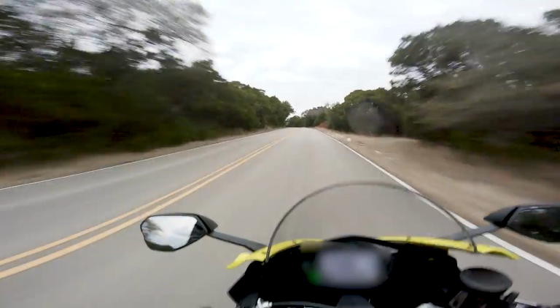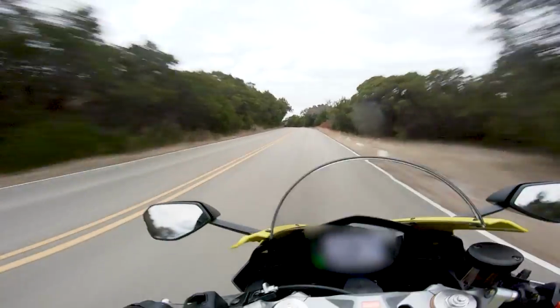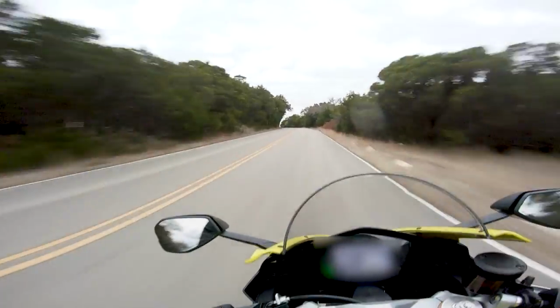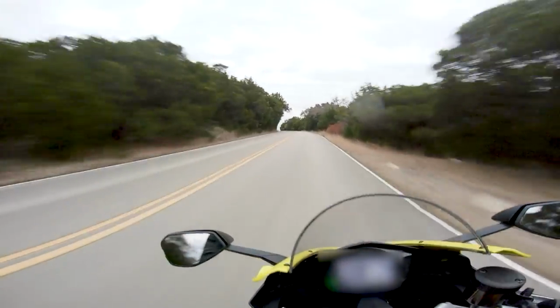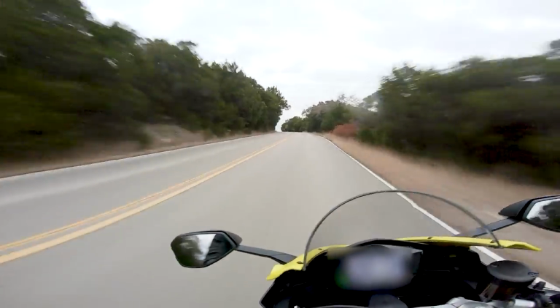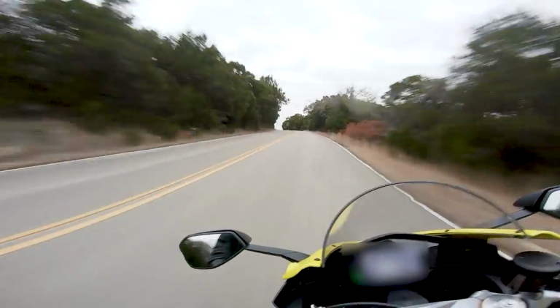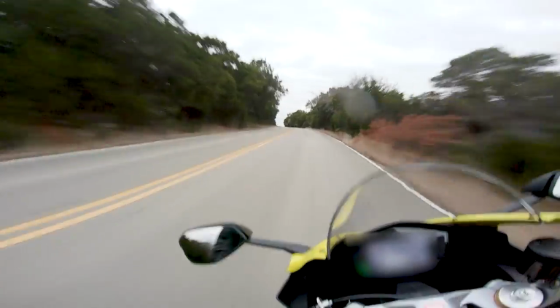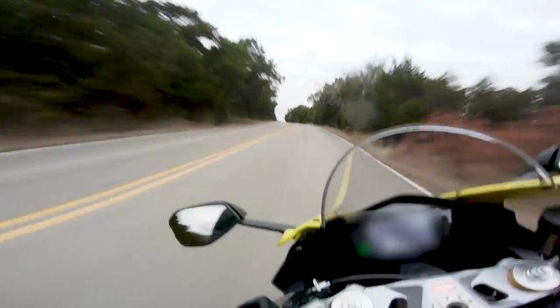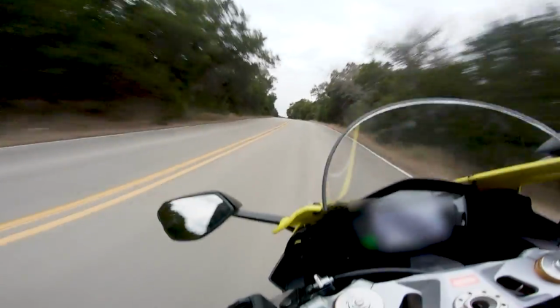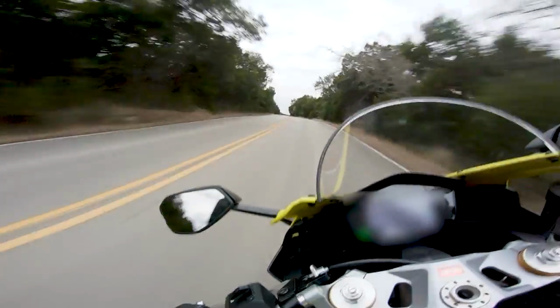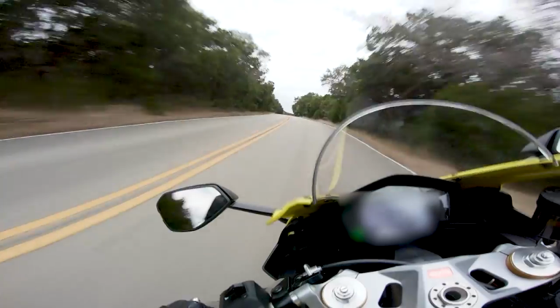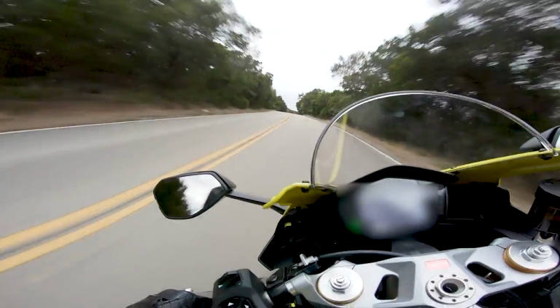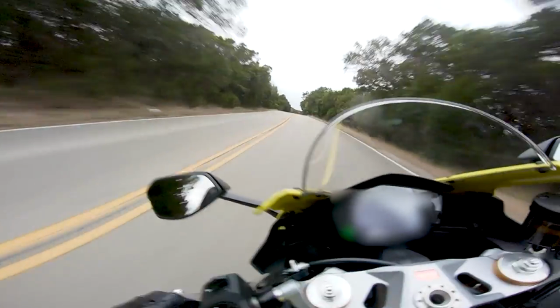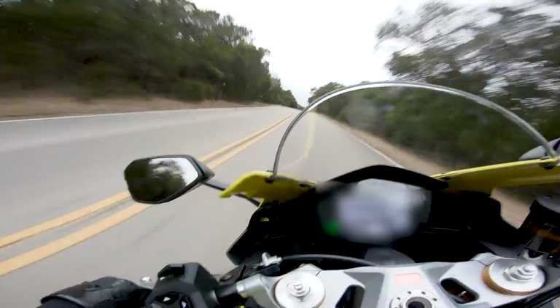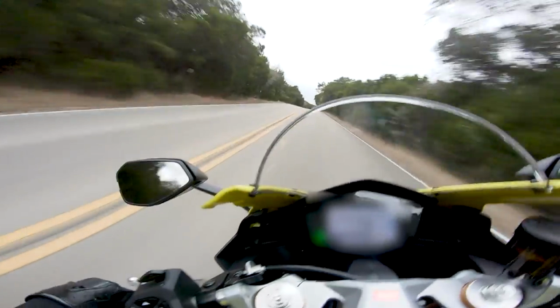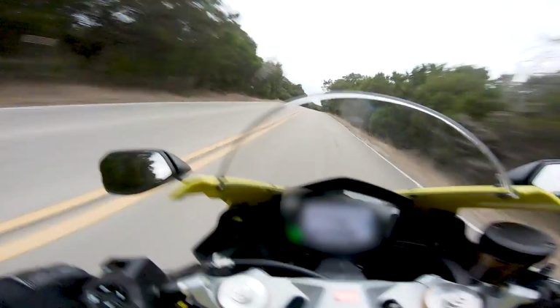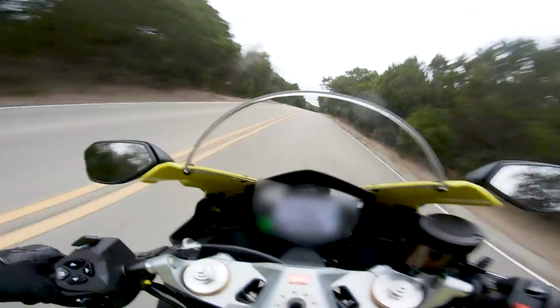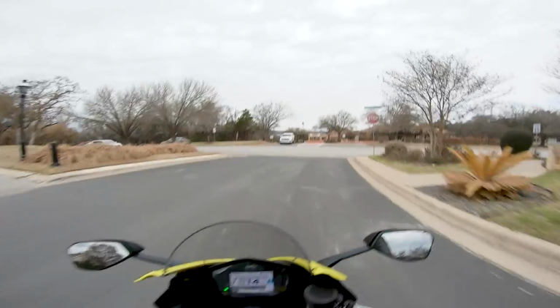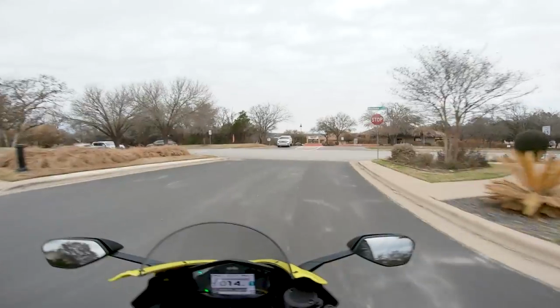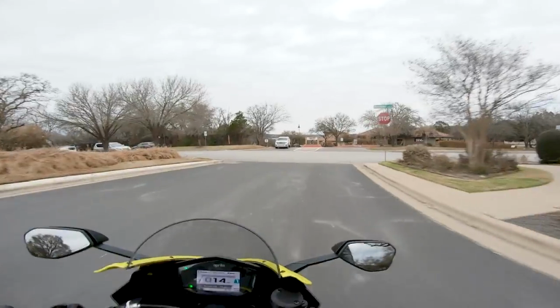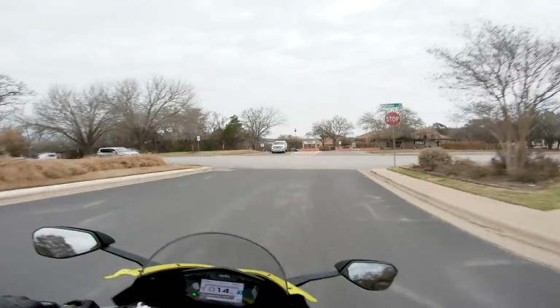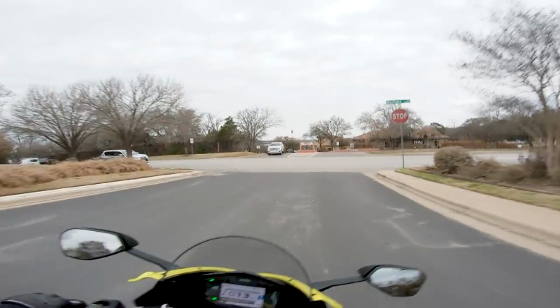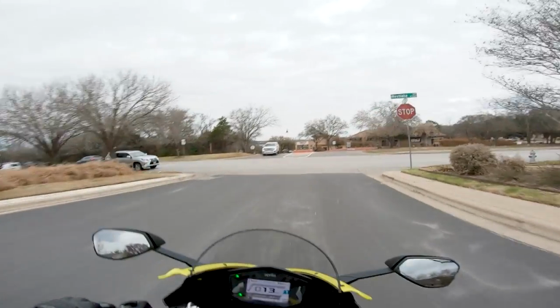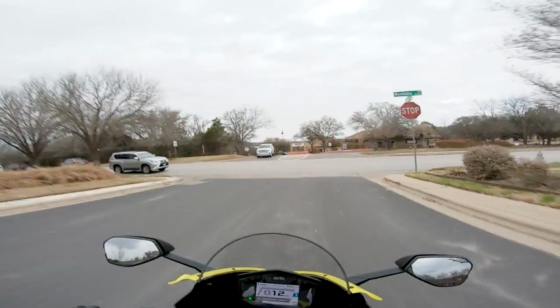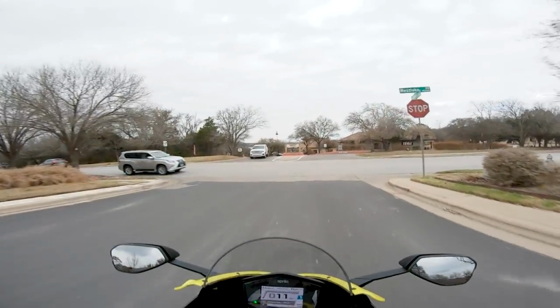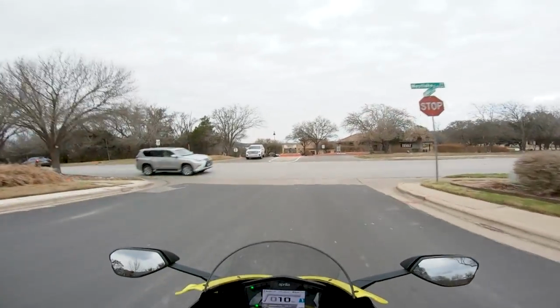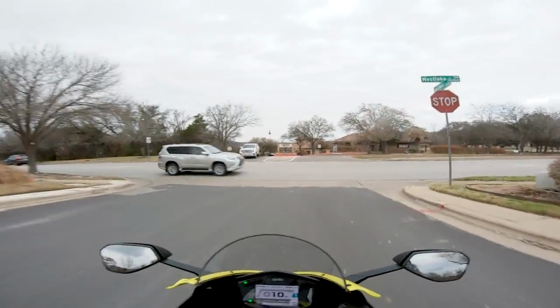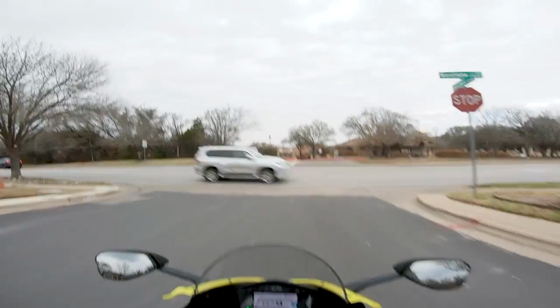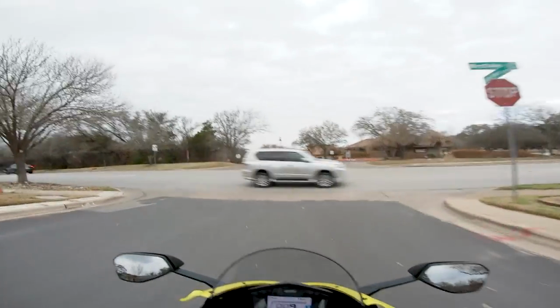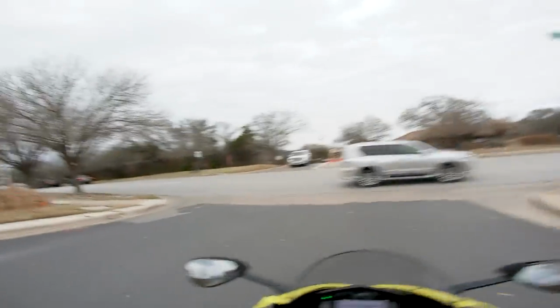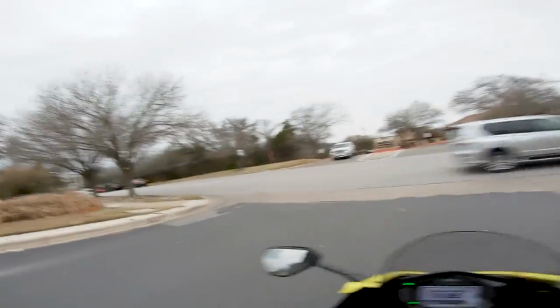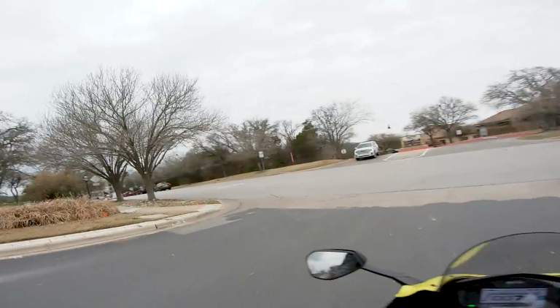It's plenty fast, I love the power on this thing. This rear brake is kind of squeaky.